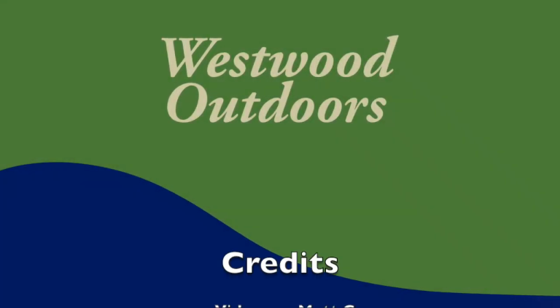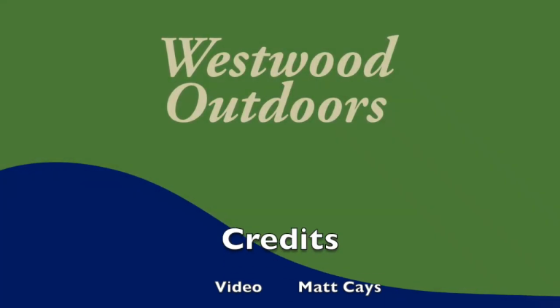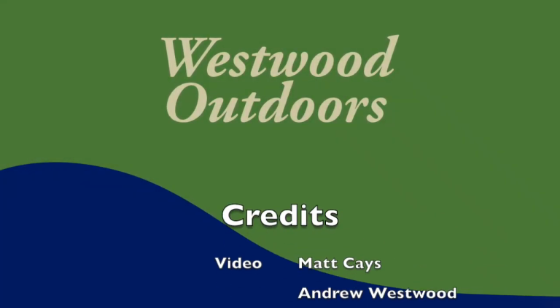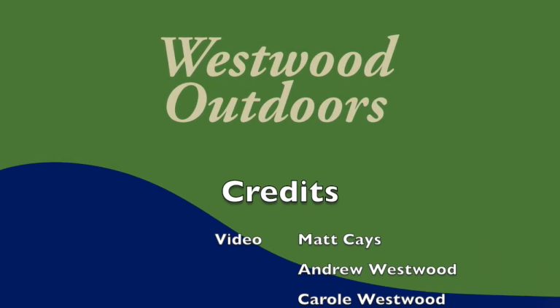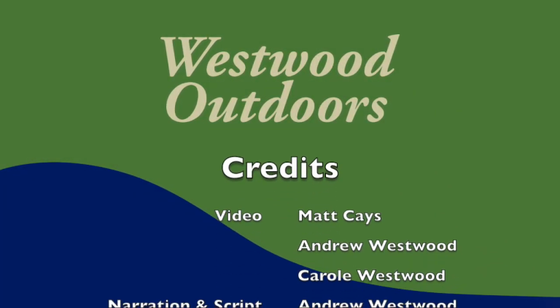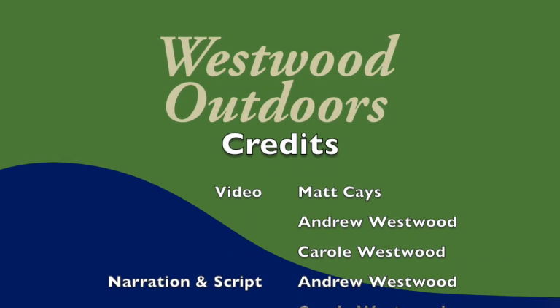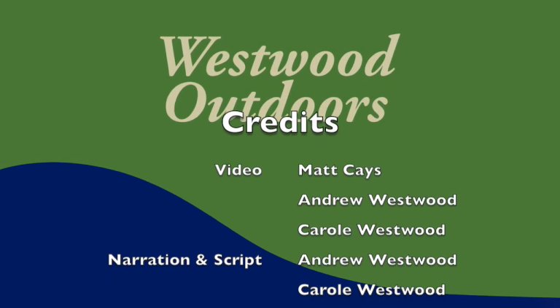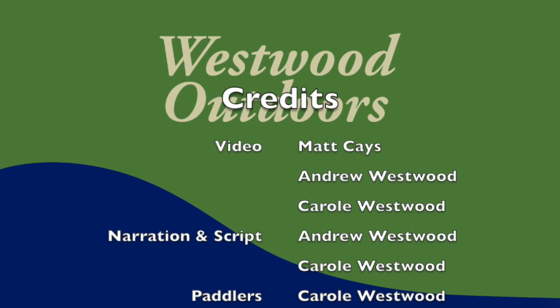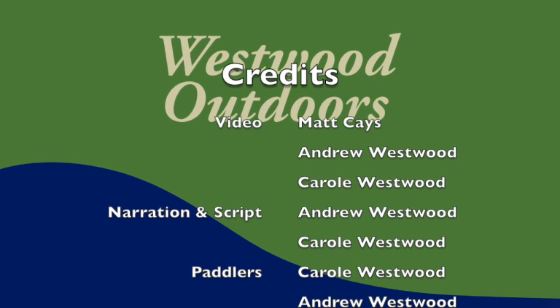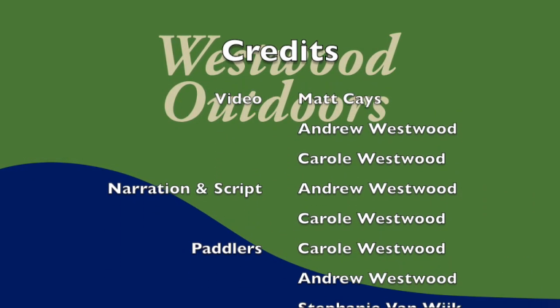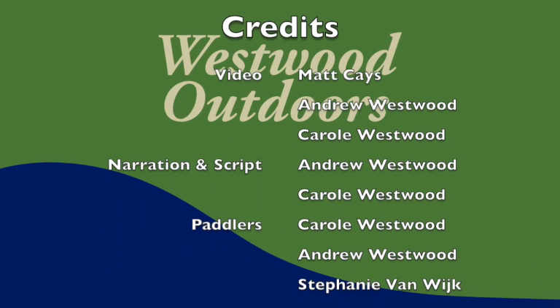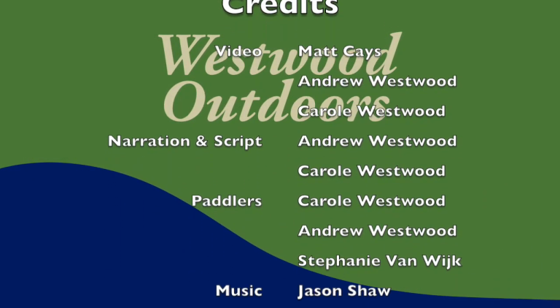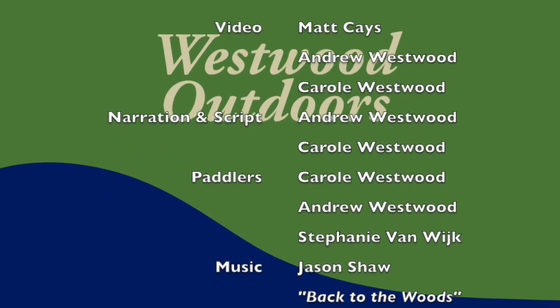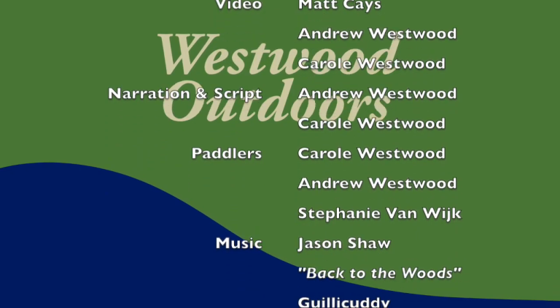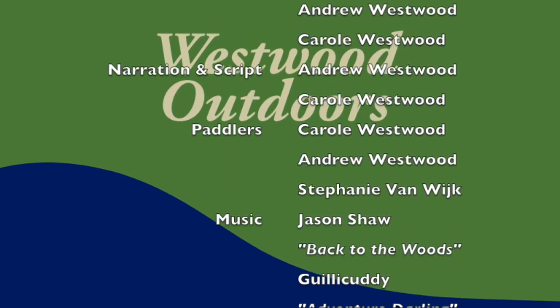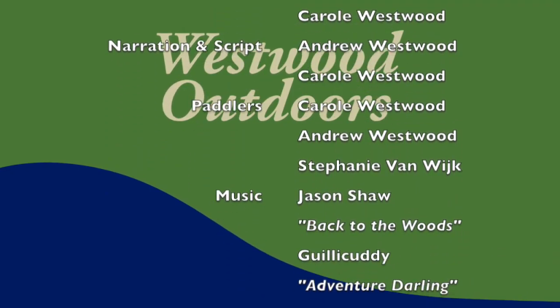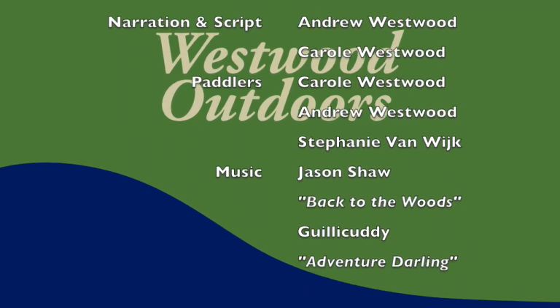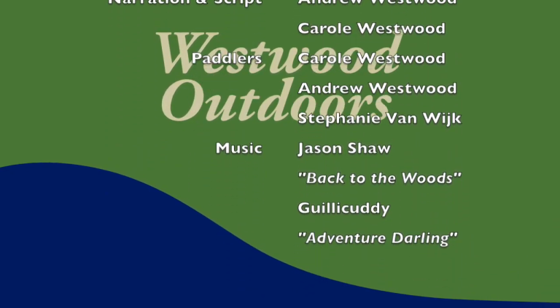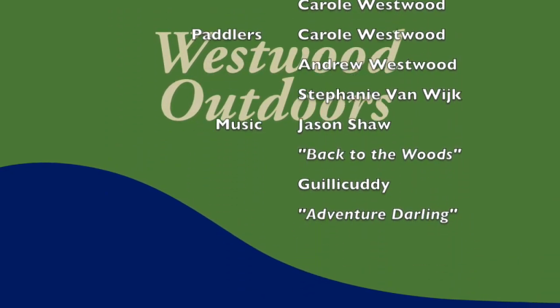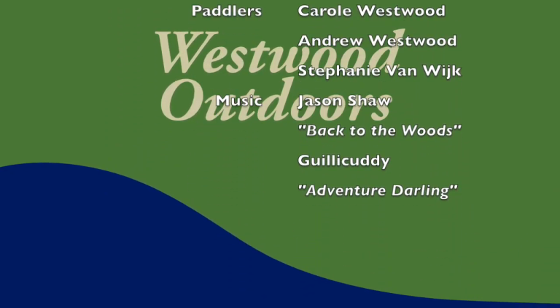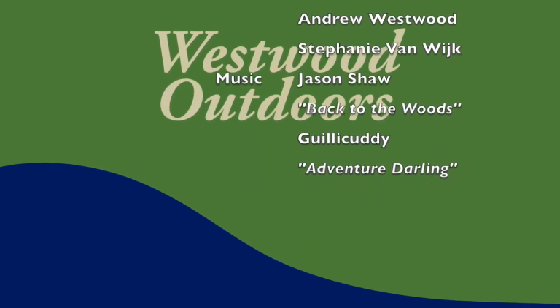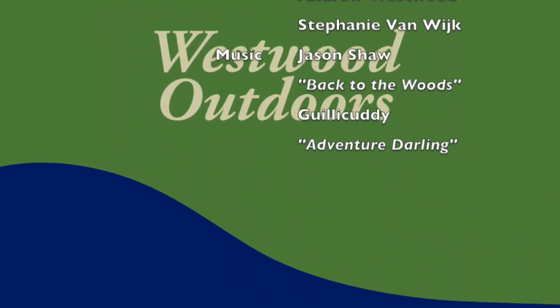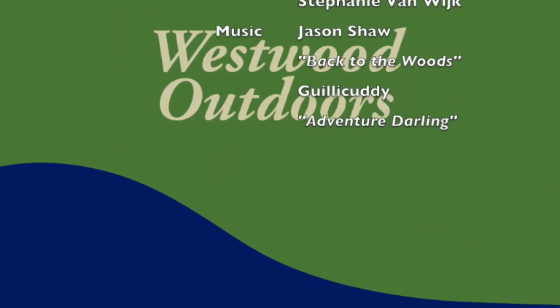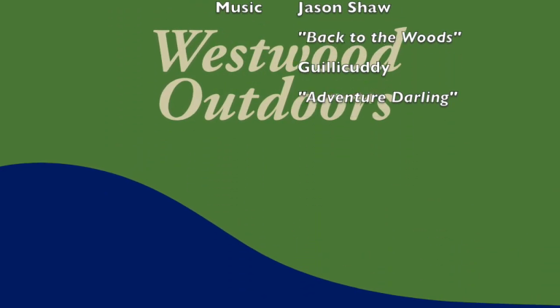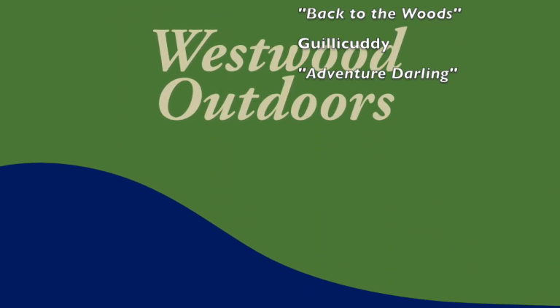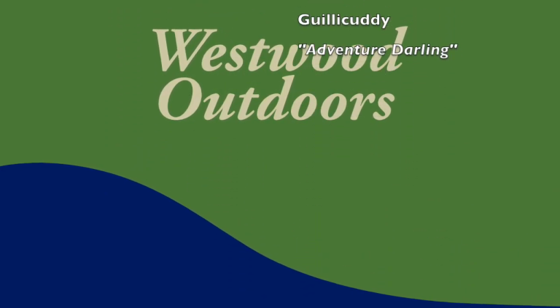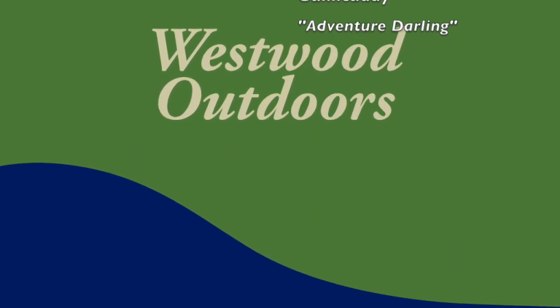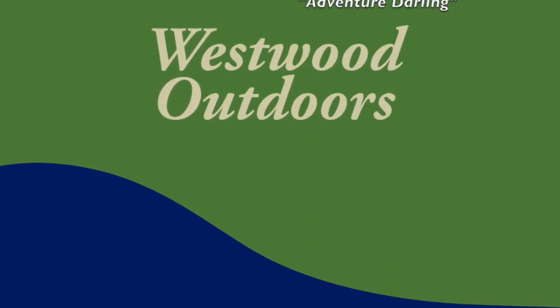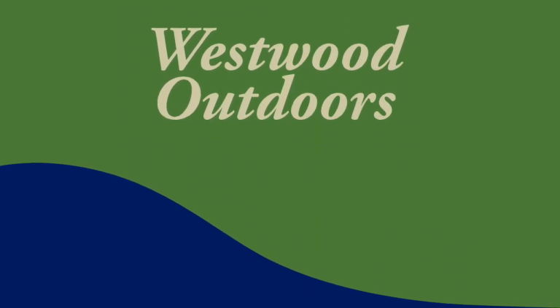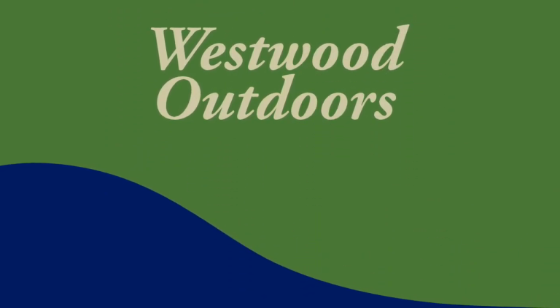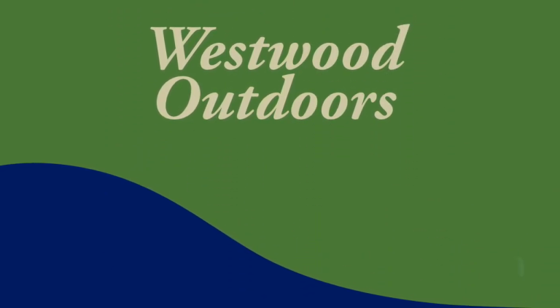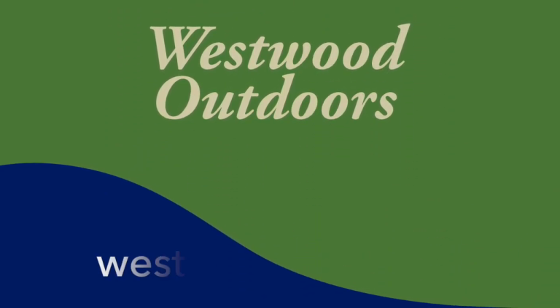We hope you've enjoyed this video. Check out Westwood Outdoors for more paddling tips, courses, books, and videos.